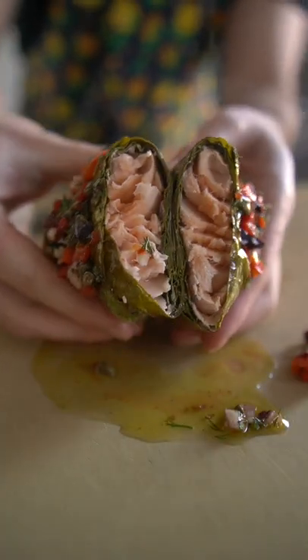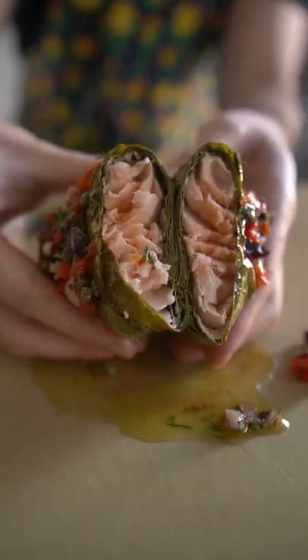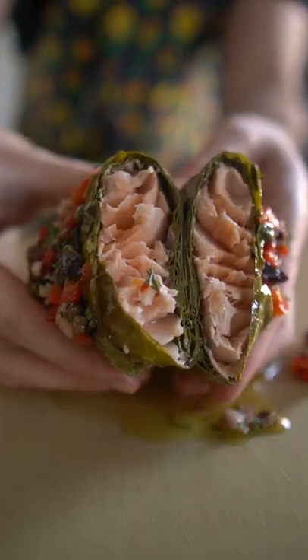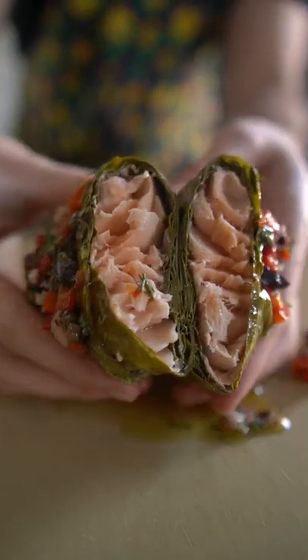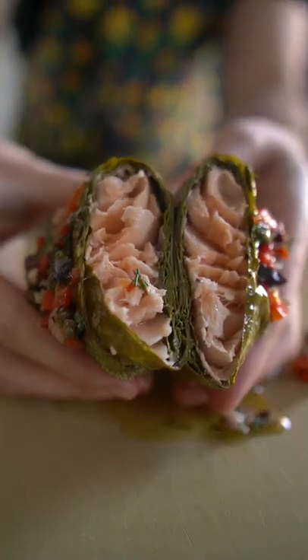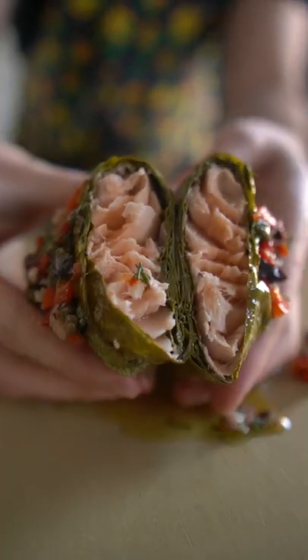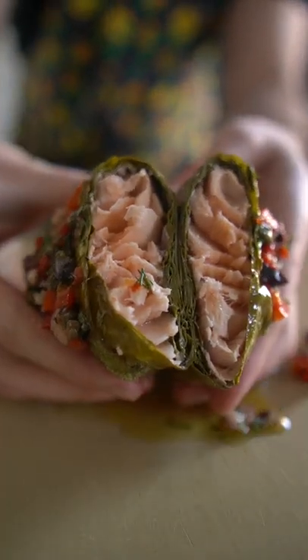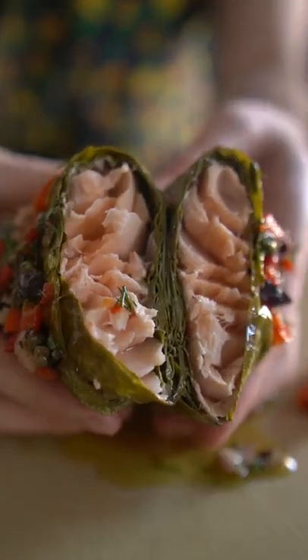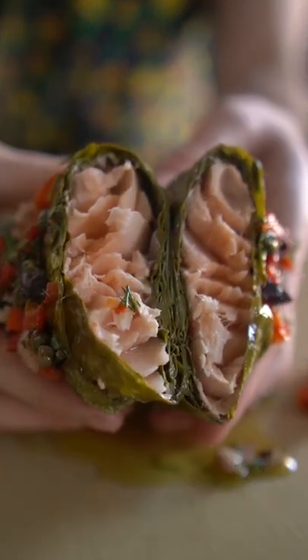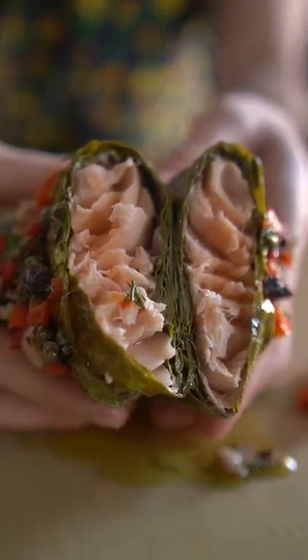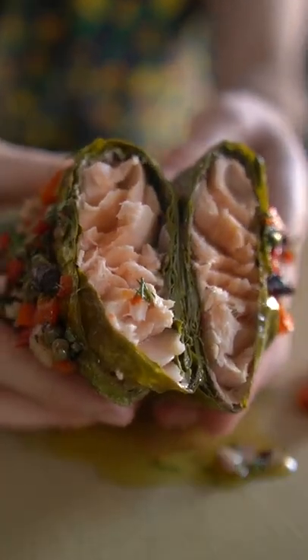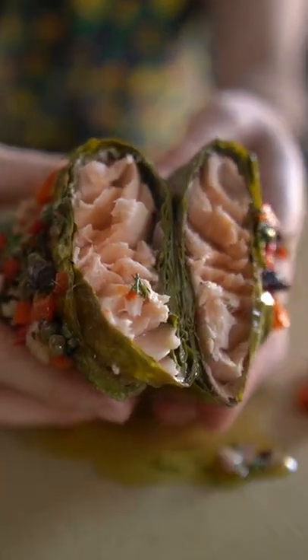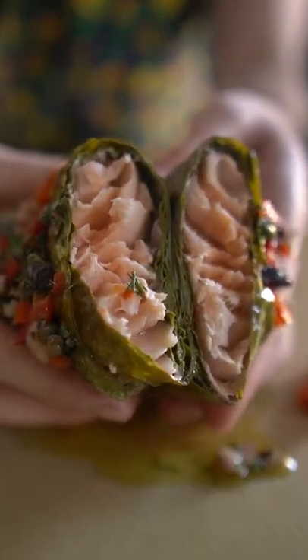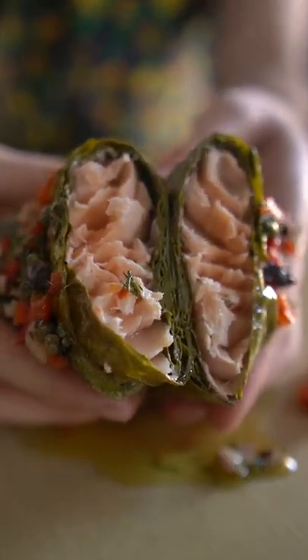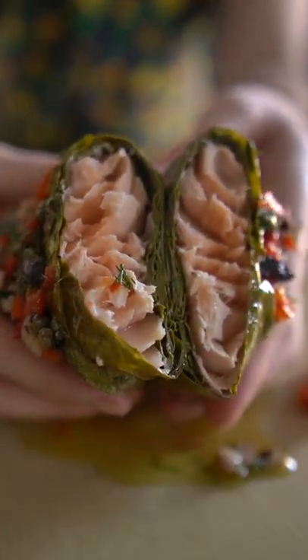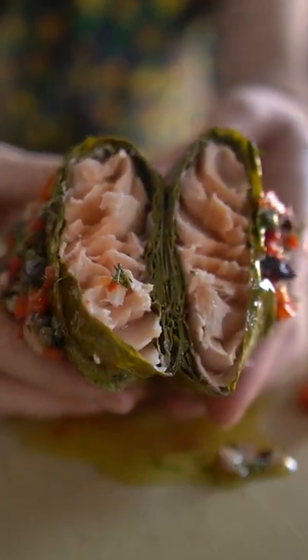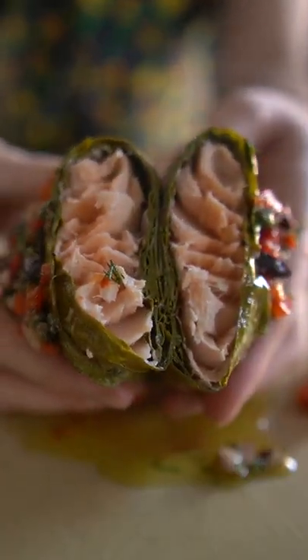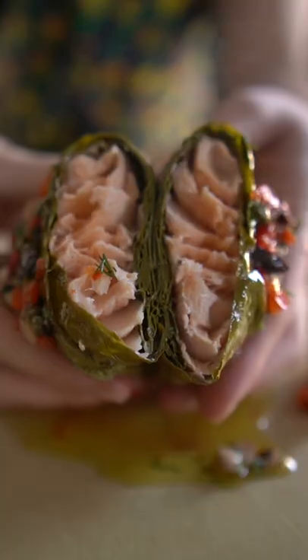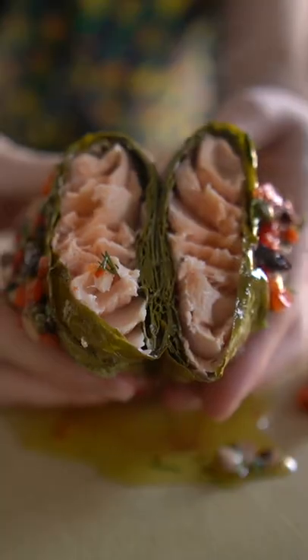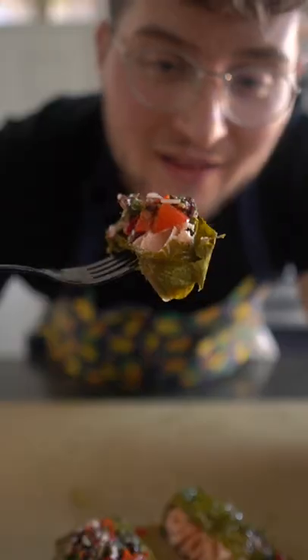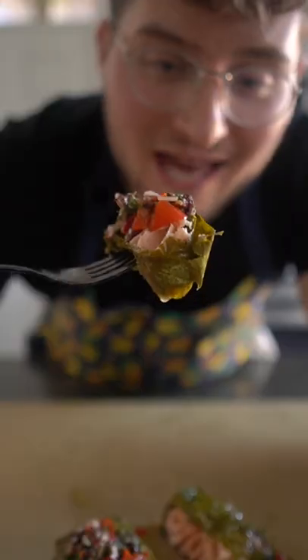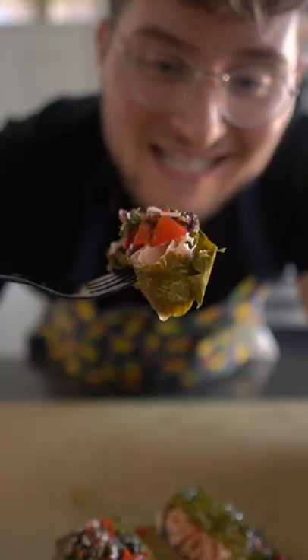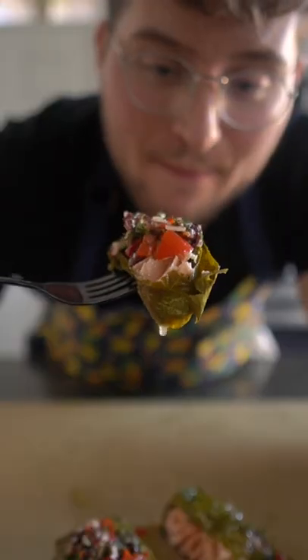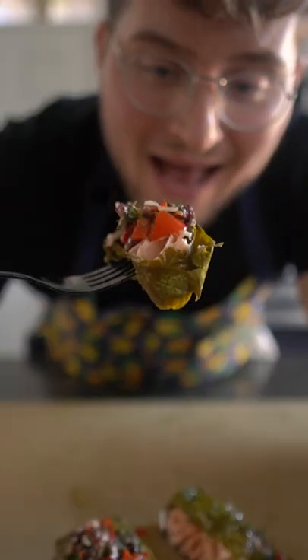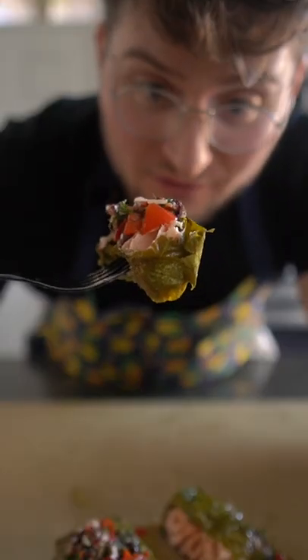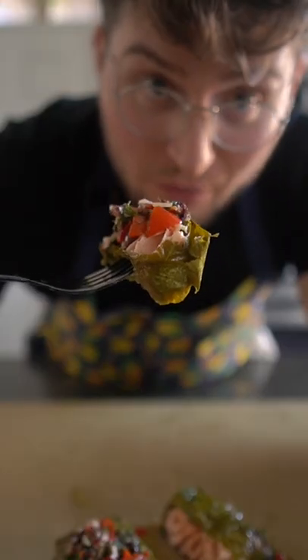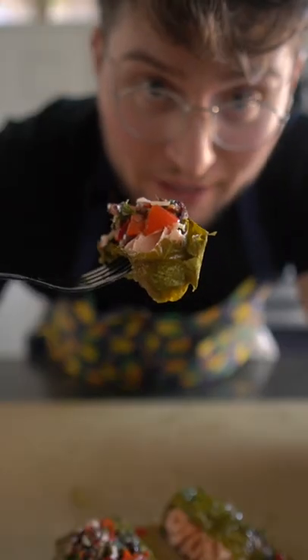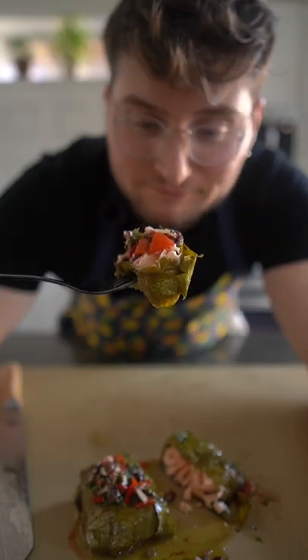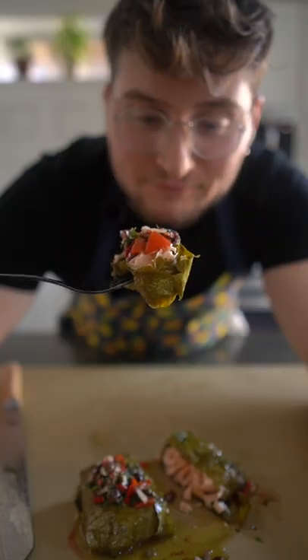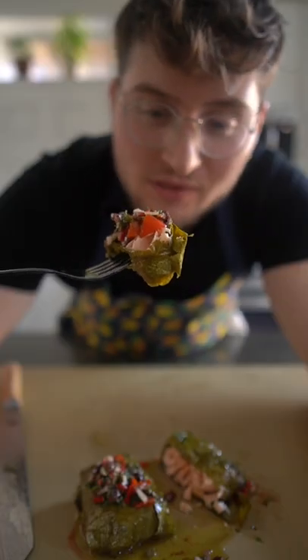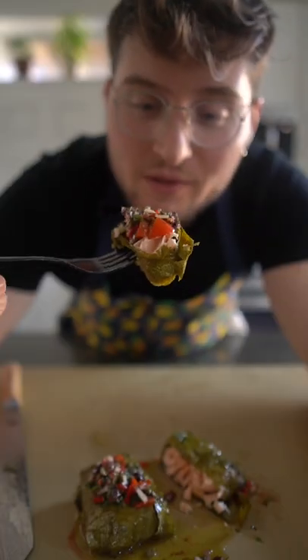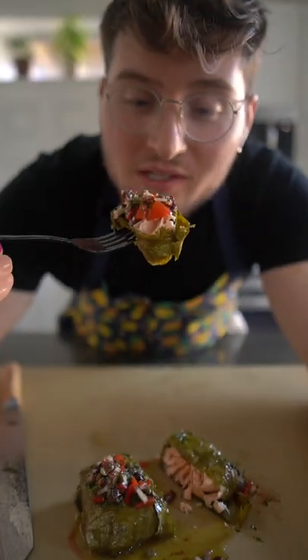You can also wrap these and keep them covered in the fridge a day ahead before baking. That is a massive bite — let's see about this.